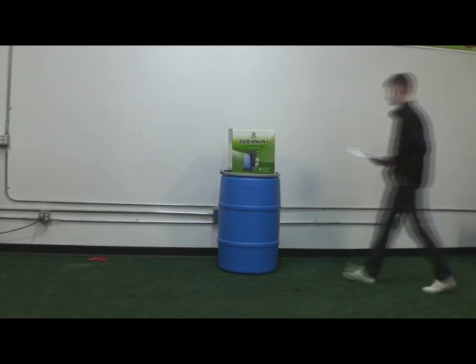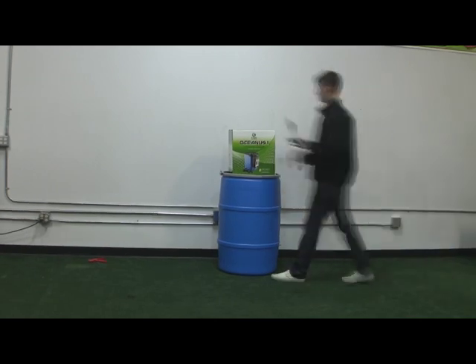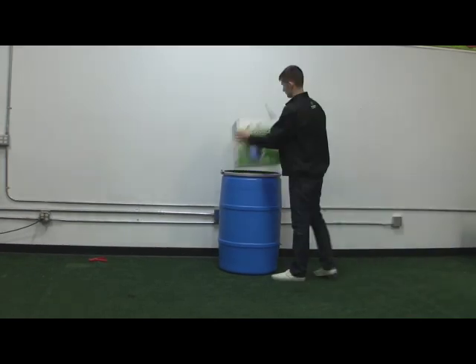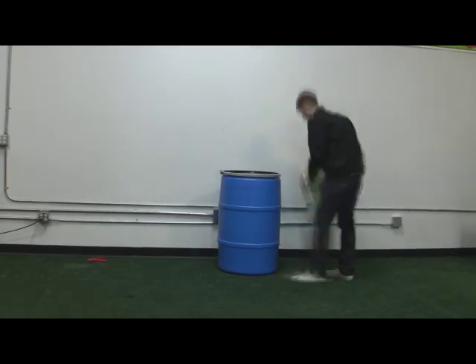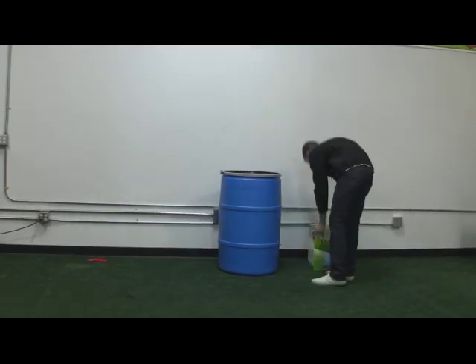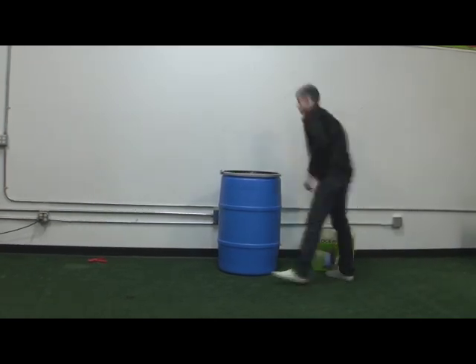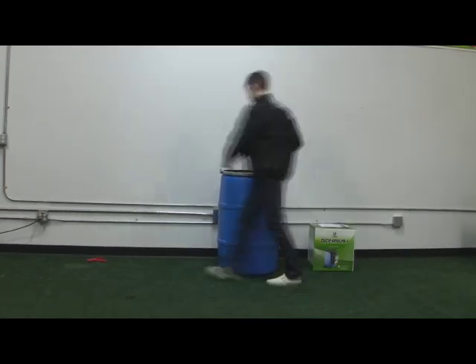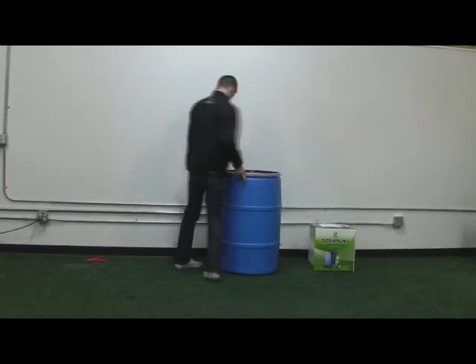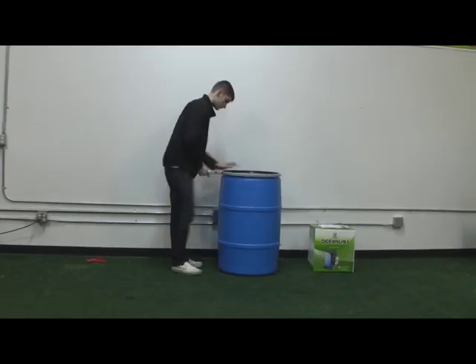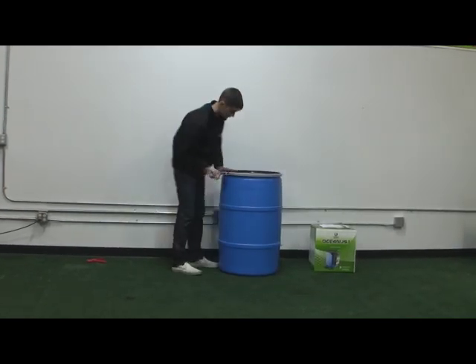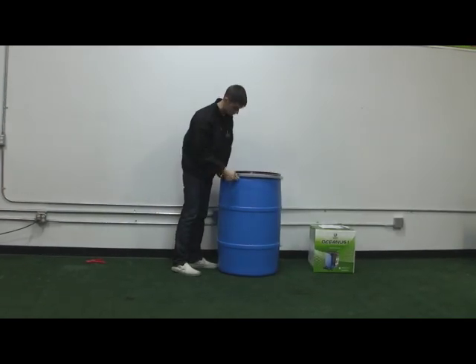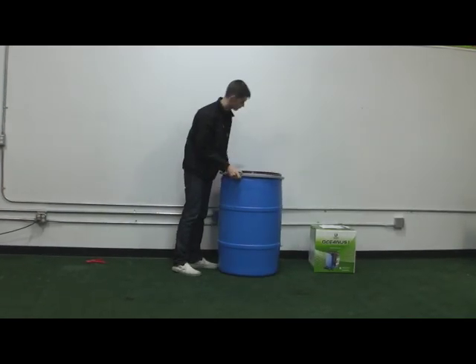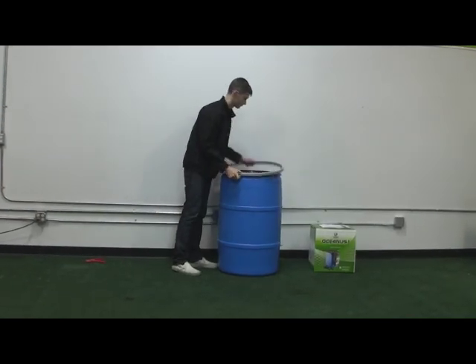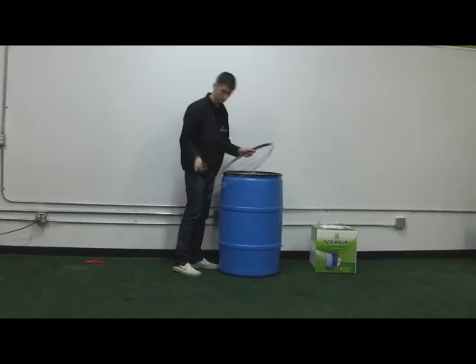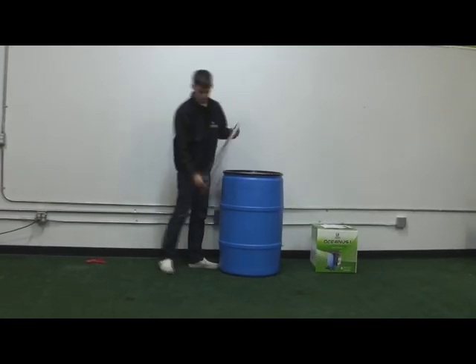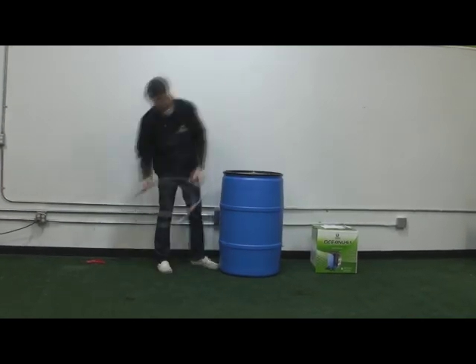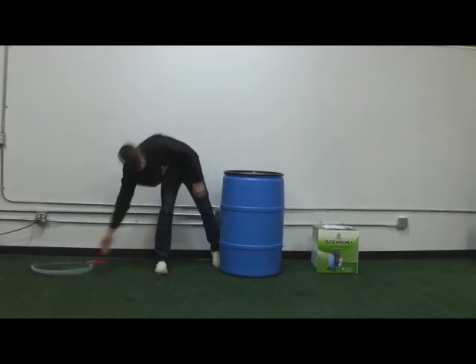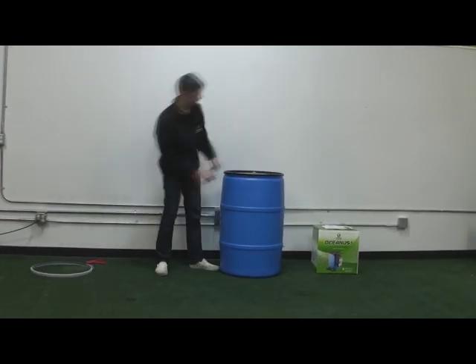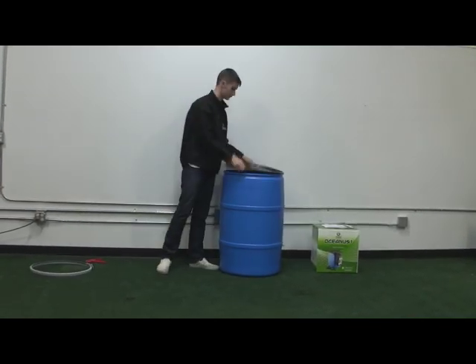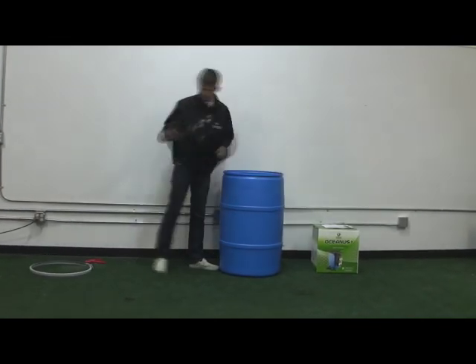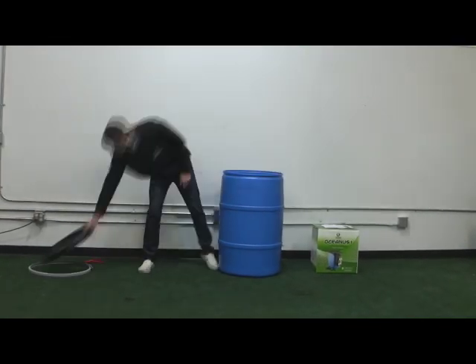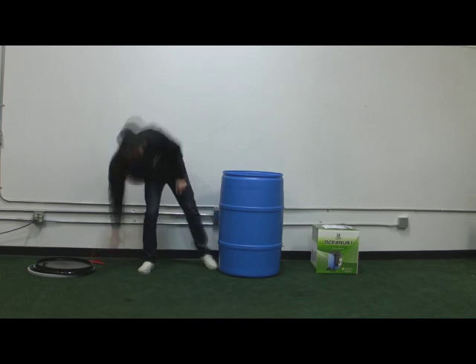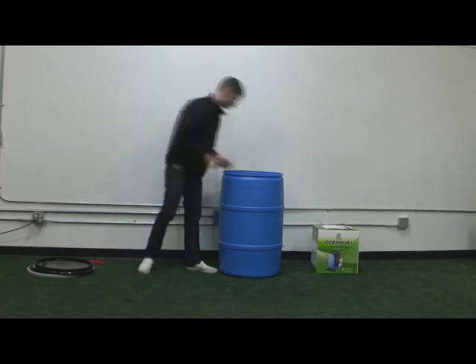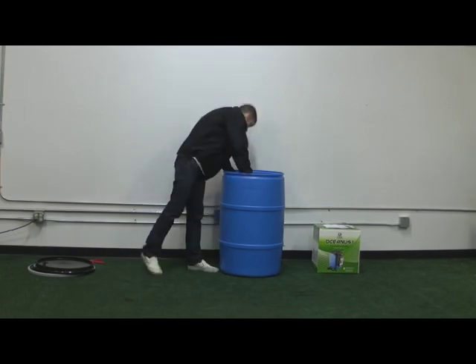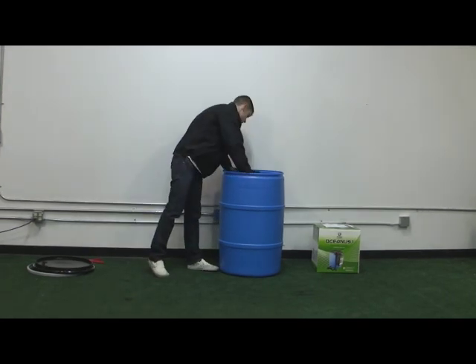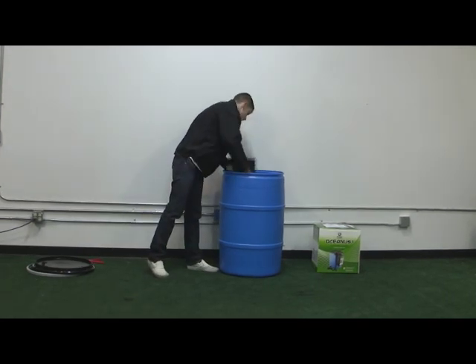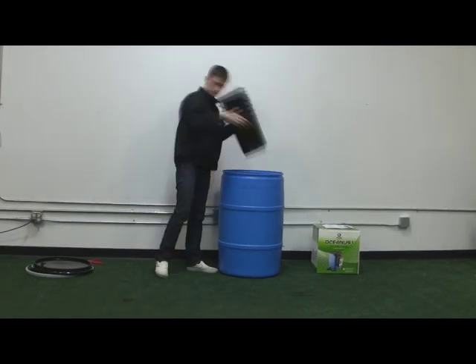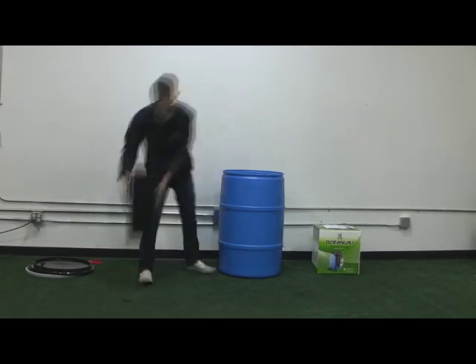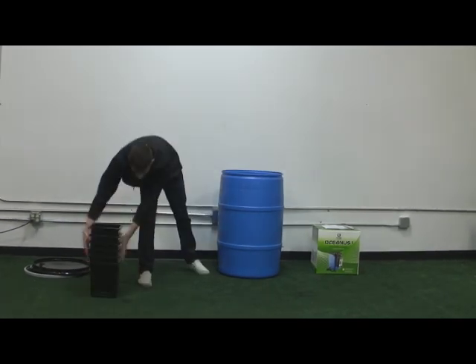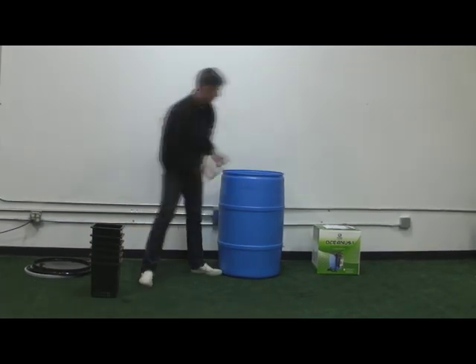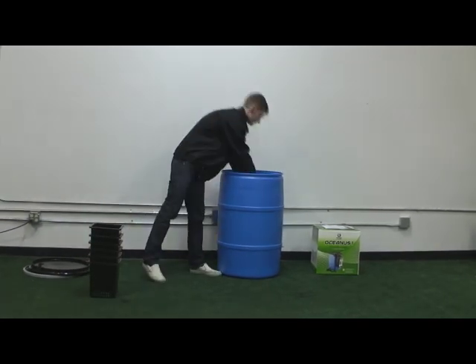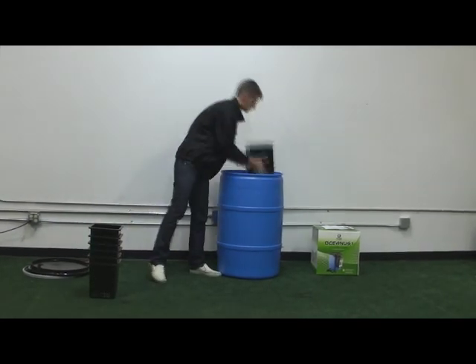Congratulations on your purchase of Titan Control's Flow and Grow System, where you can be growing in one hour or less. Here's how.